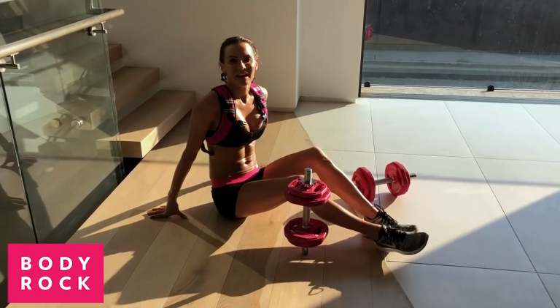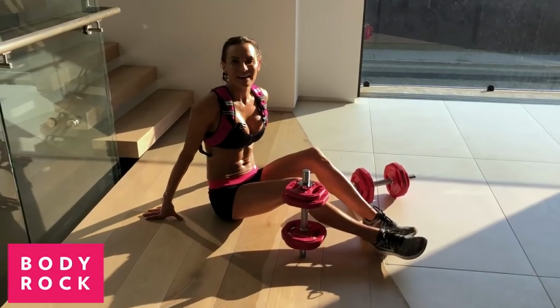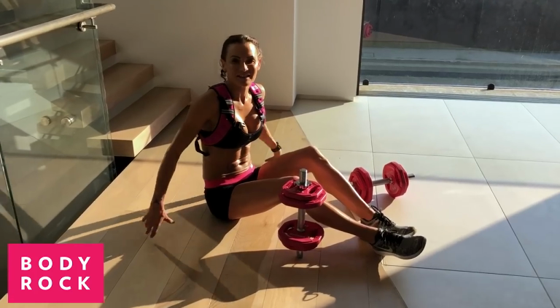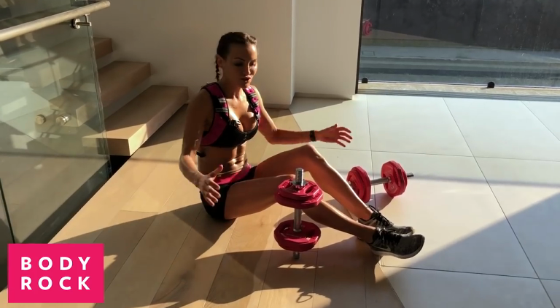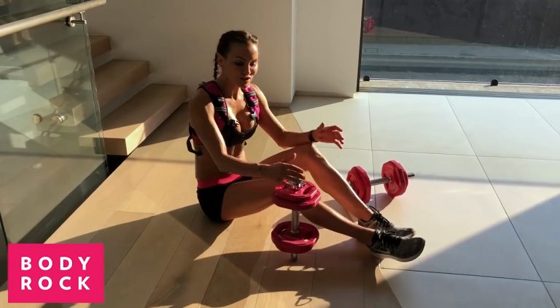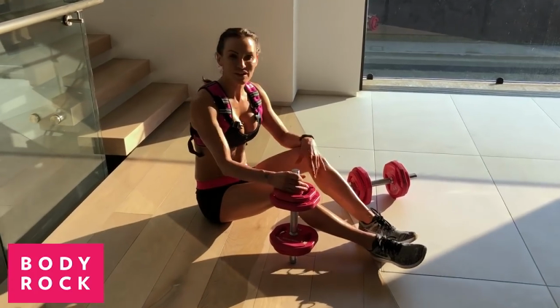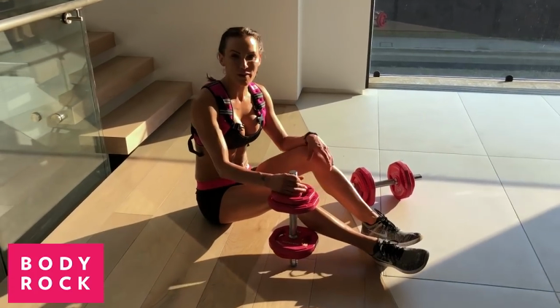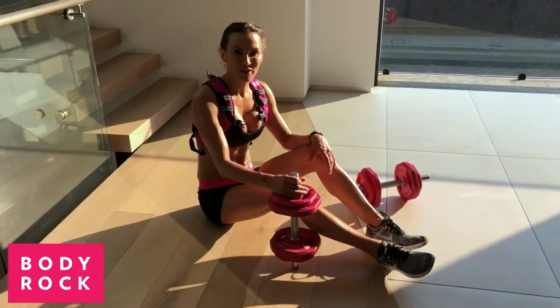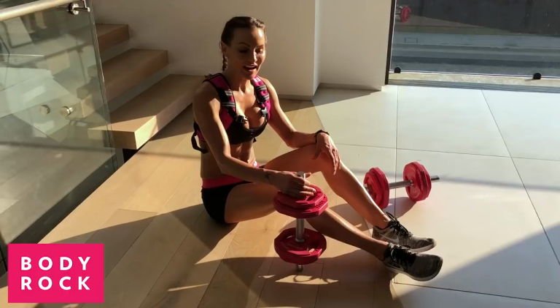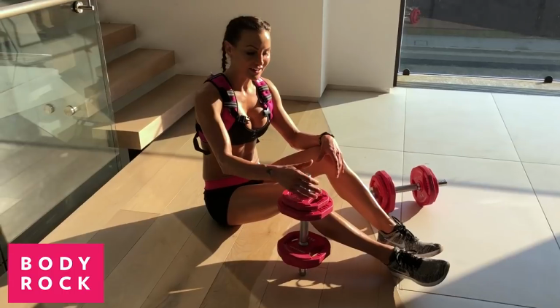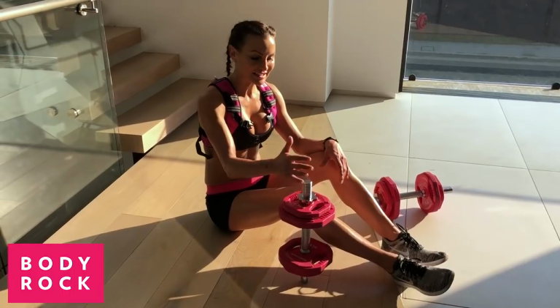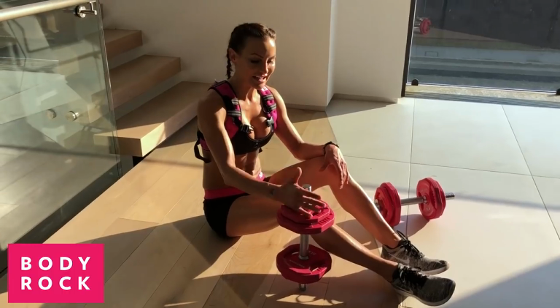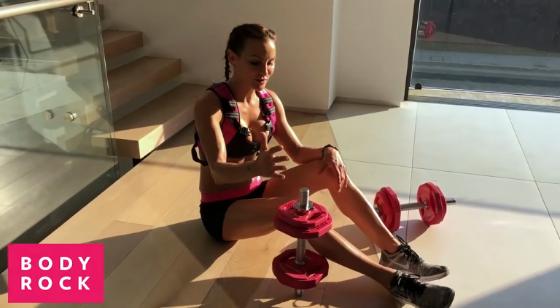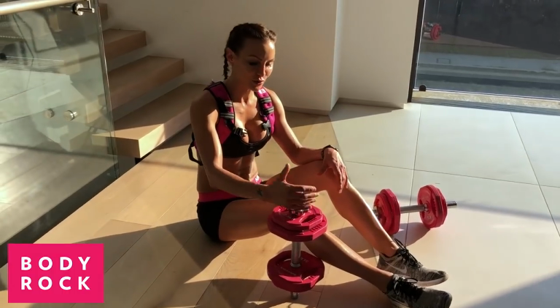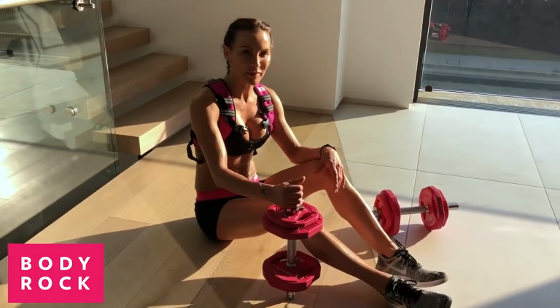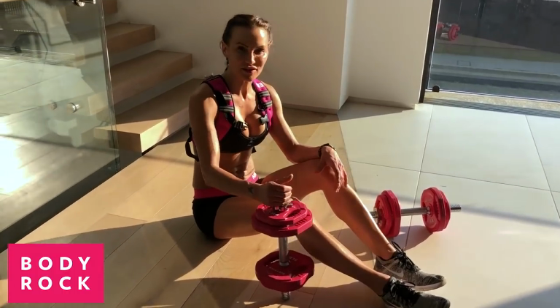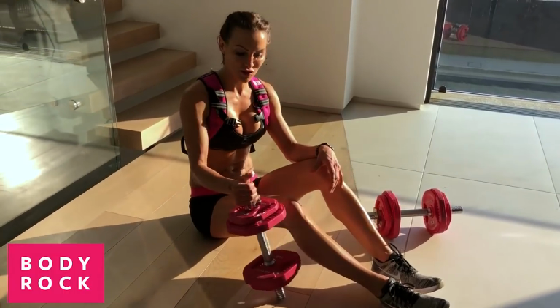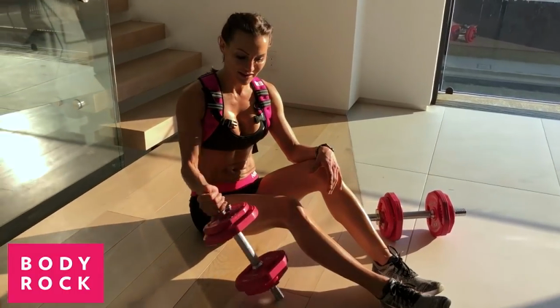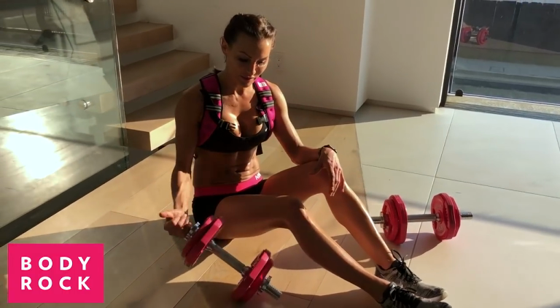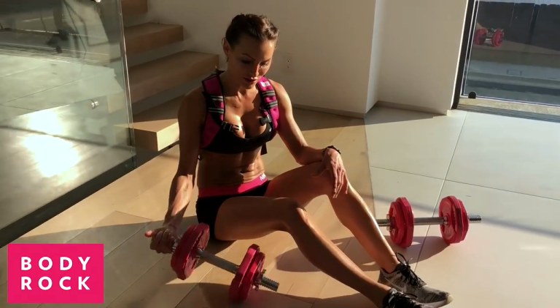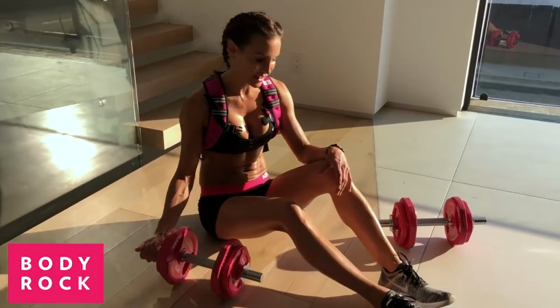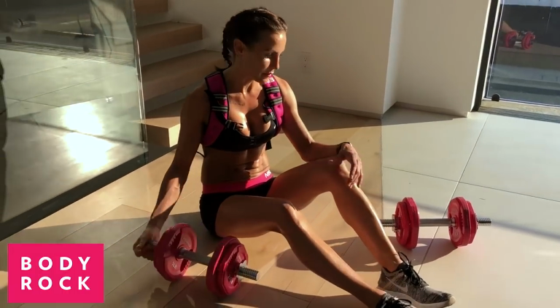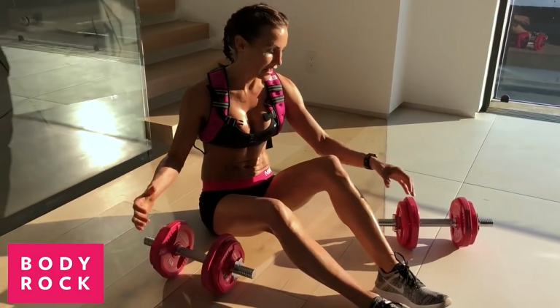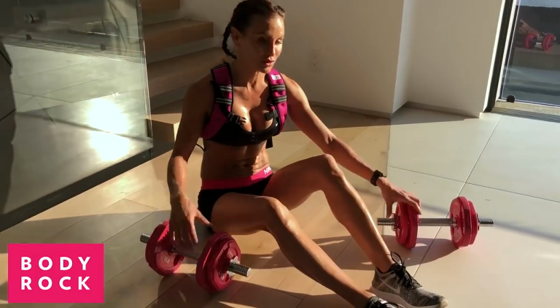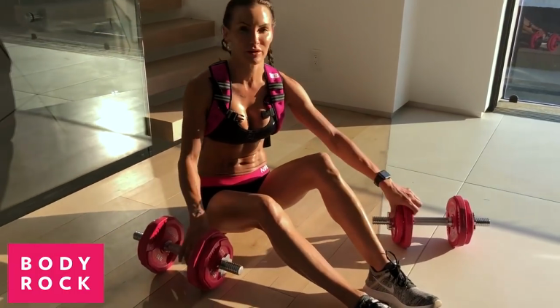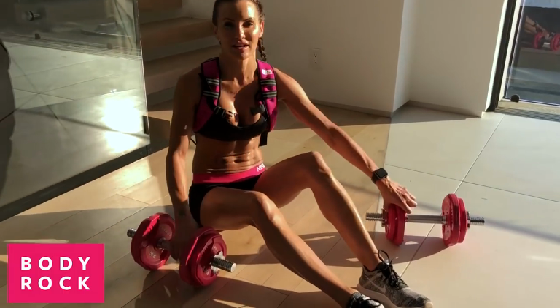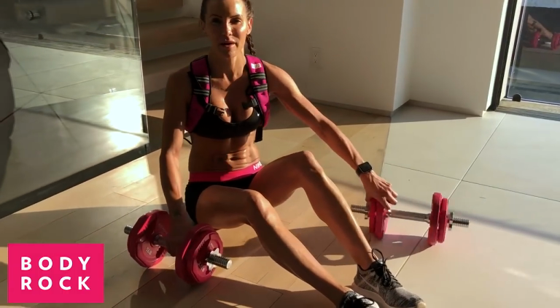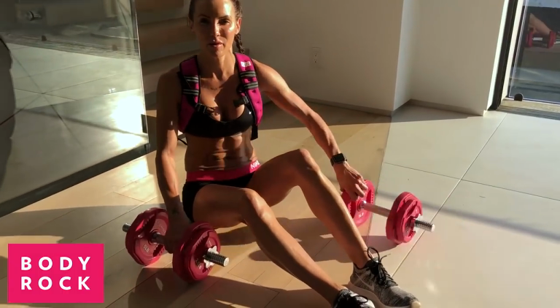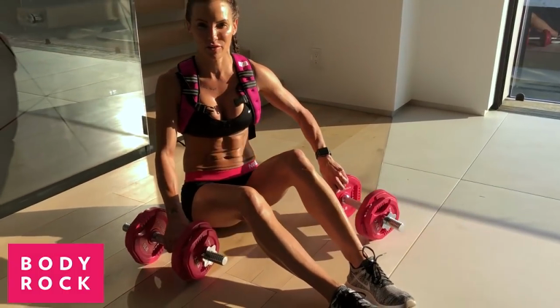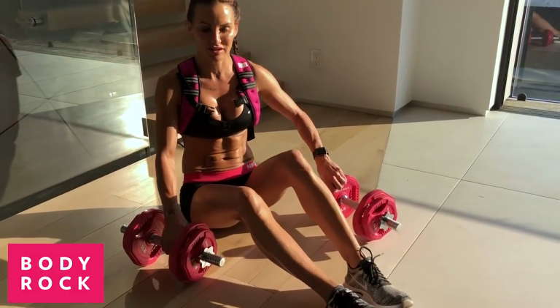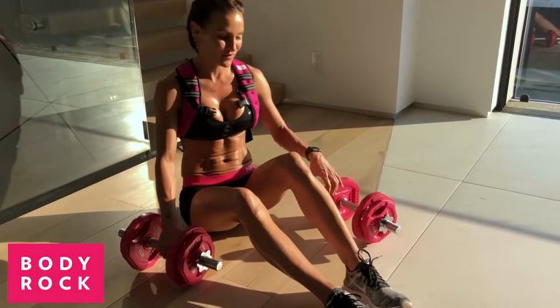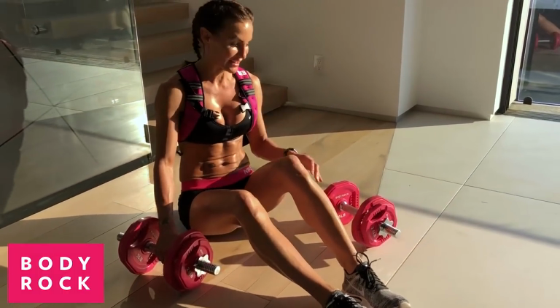Hey guys, I've just finished my workout. Today is all about strength. I've been using my dumbbells and my body weighted vest.